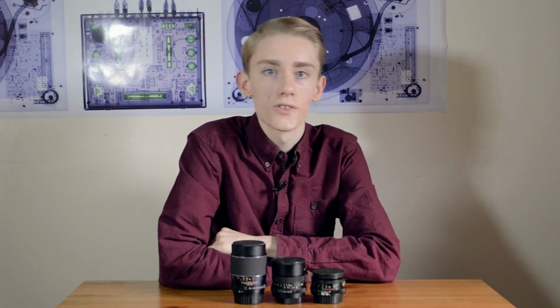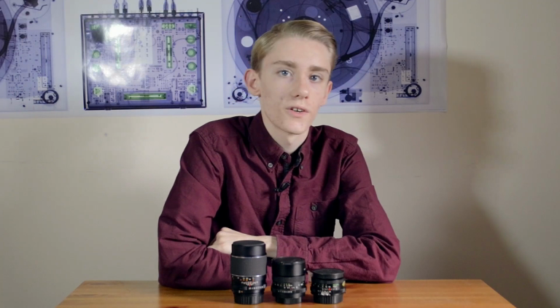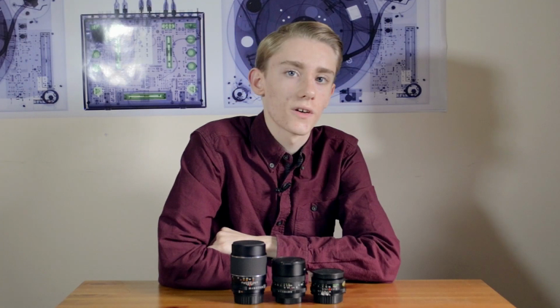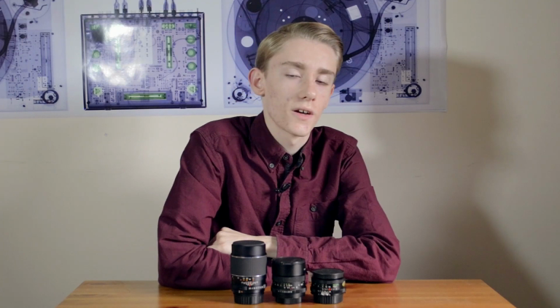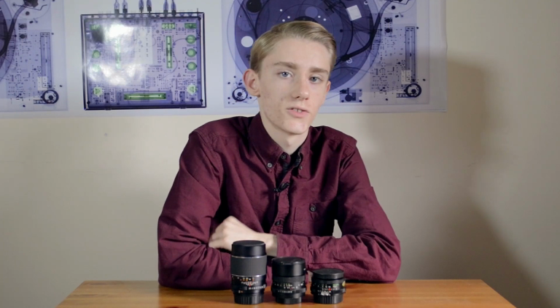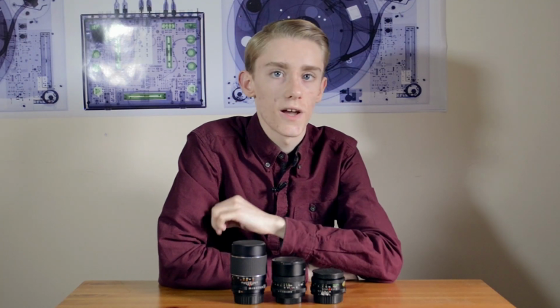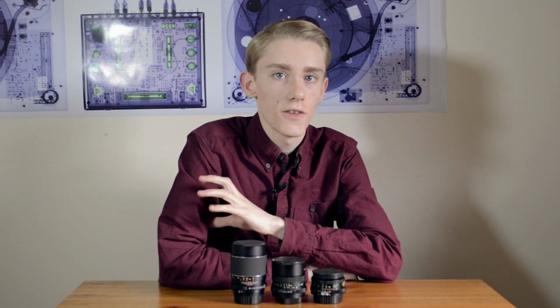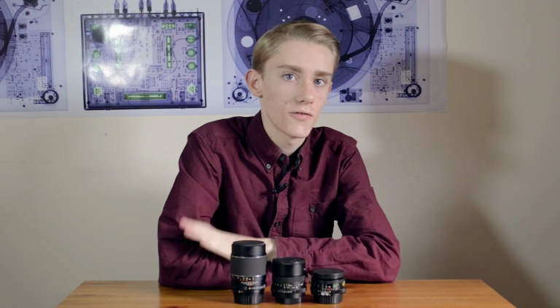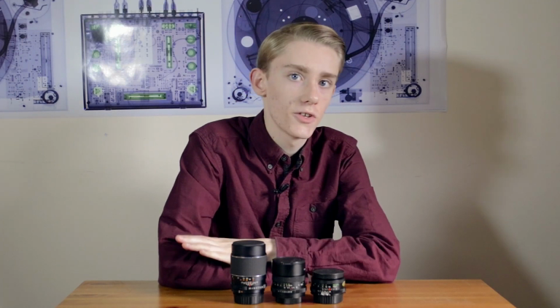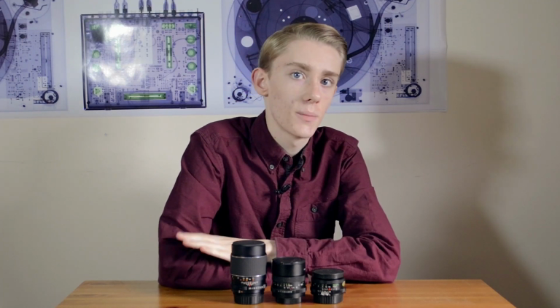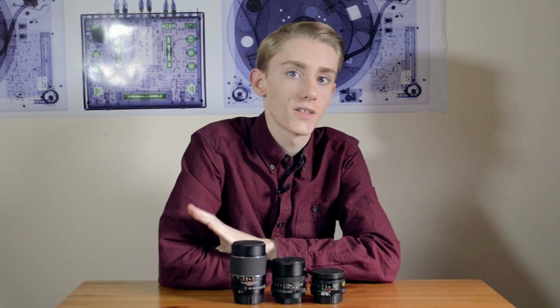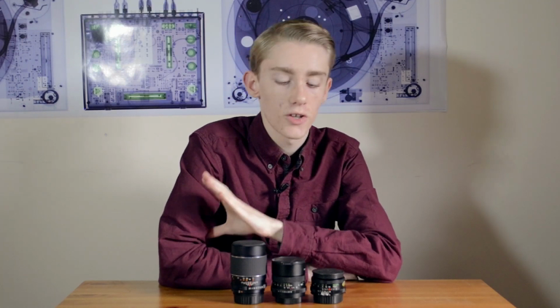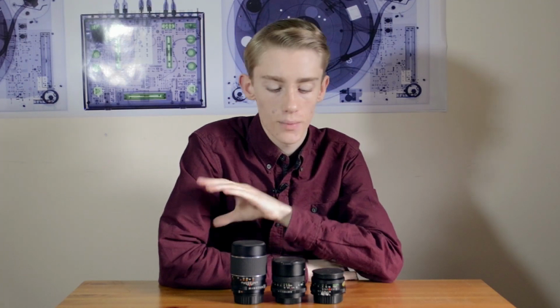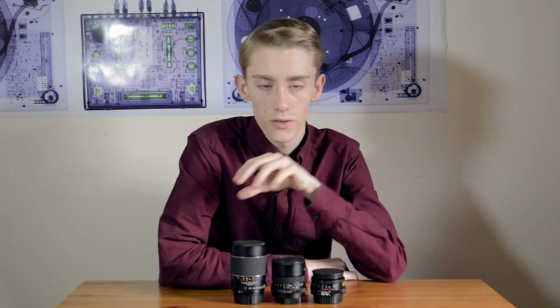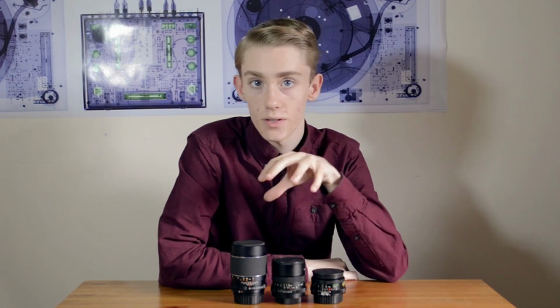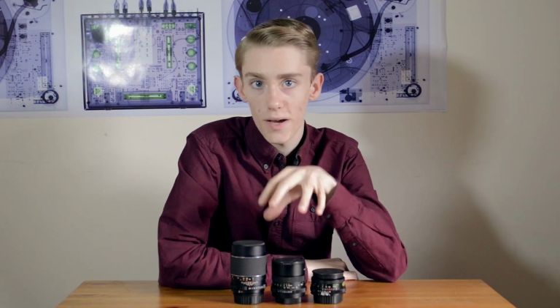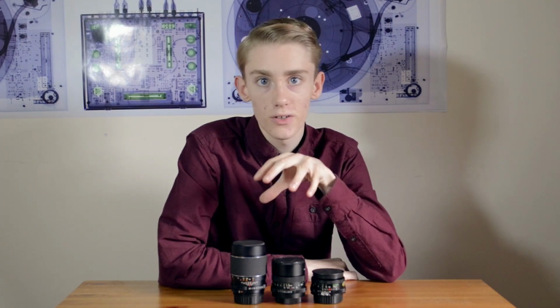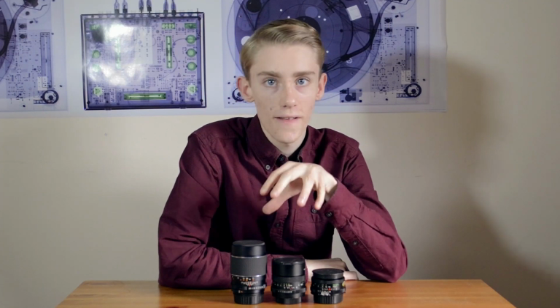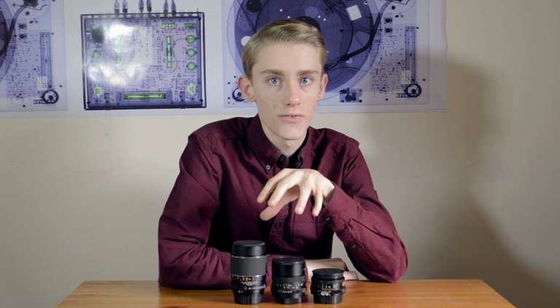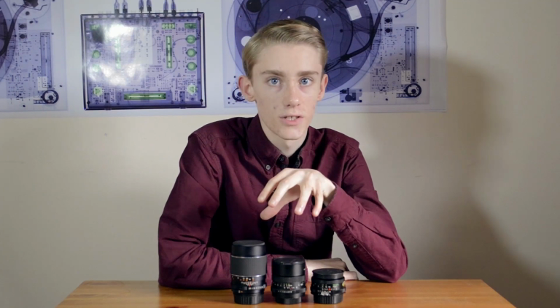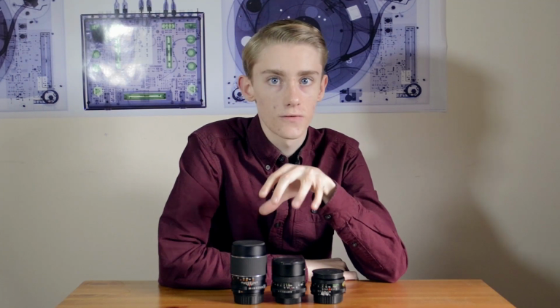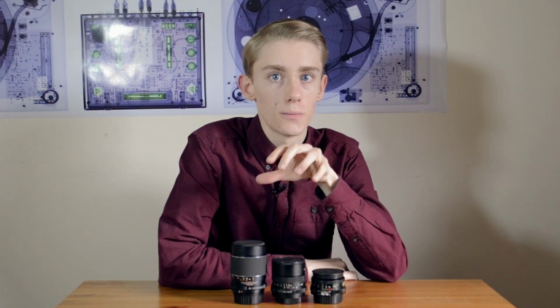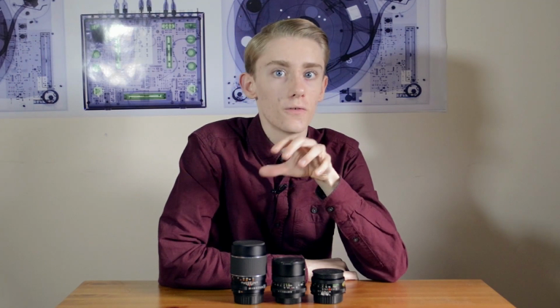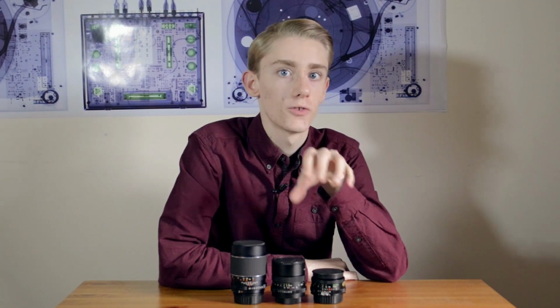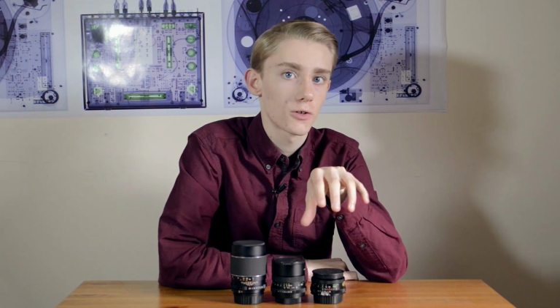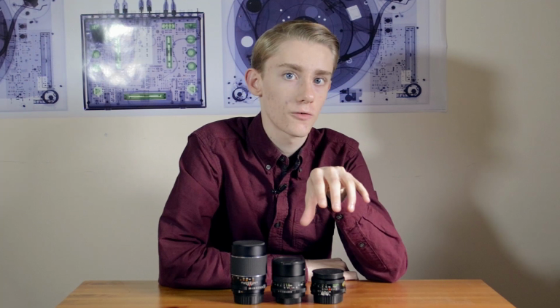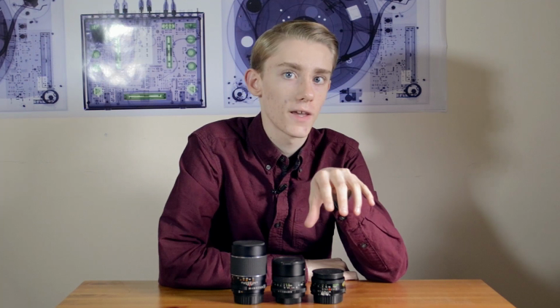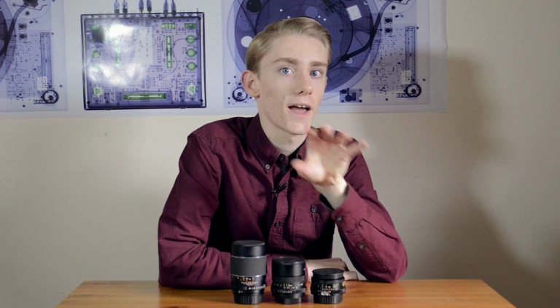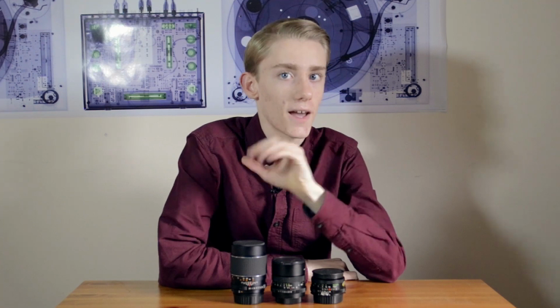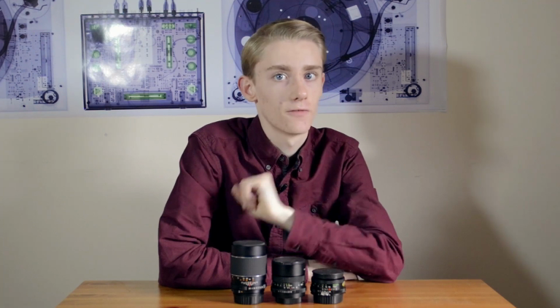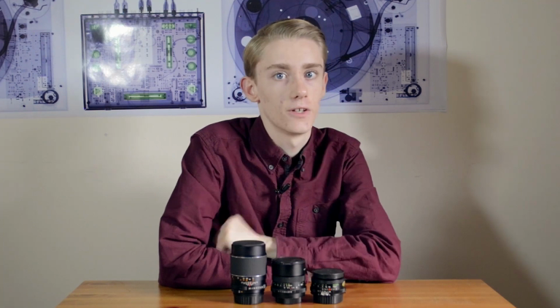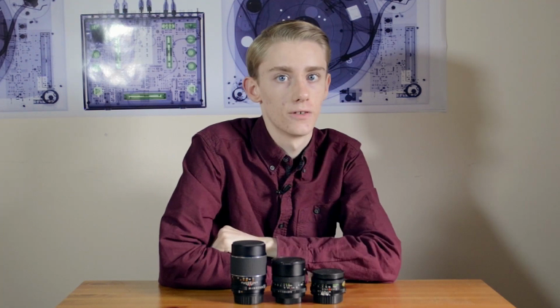What is going on guys? In this video, I'll be telling you about using manual lenses for both photography and video.